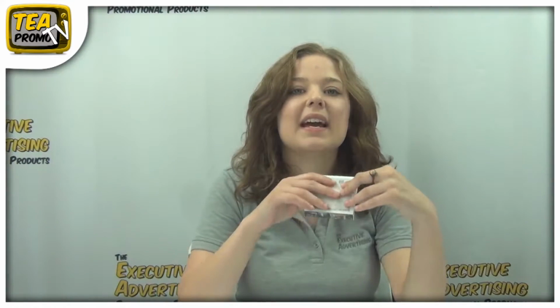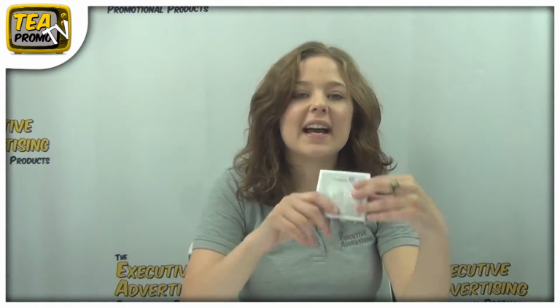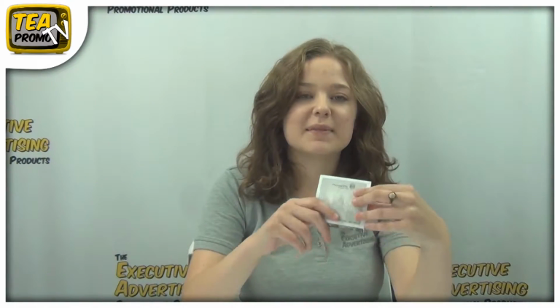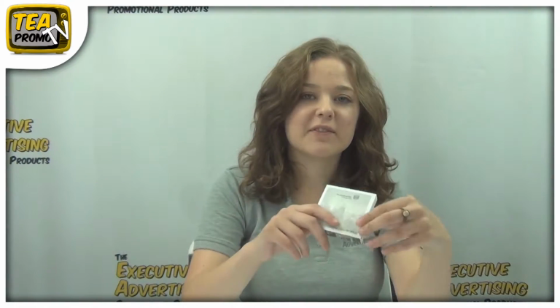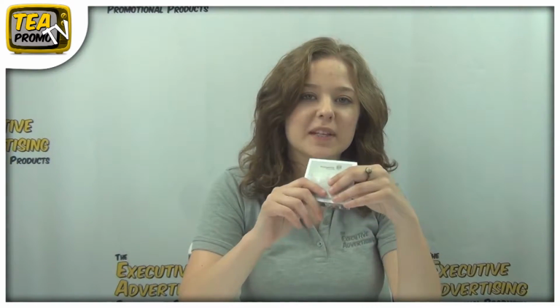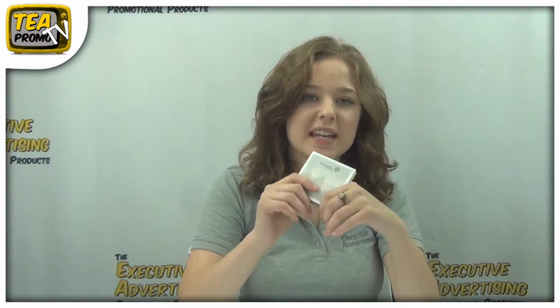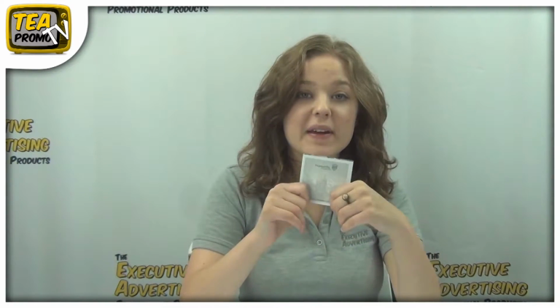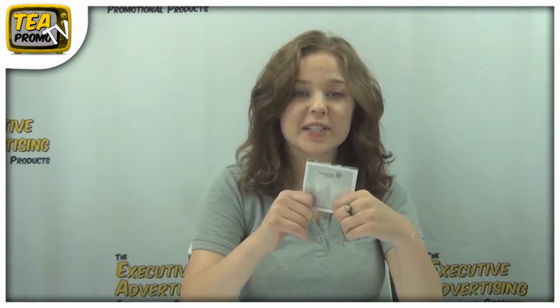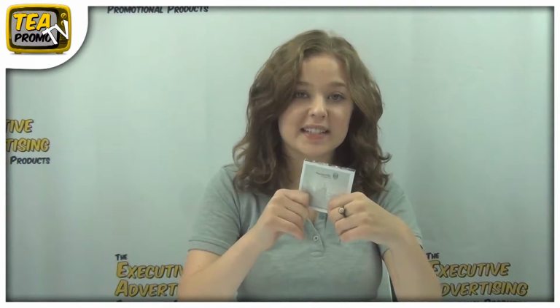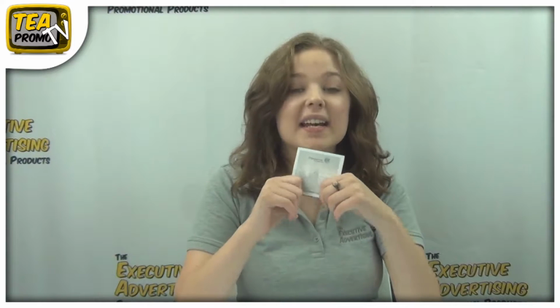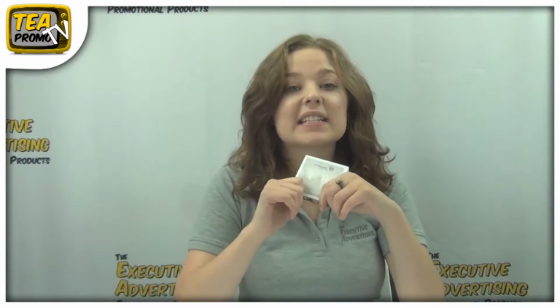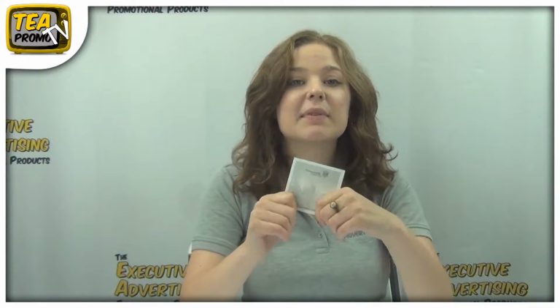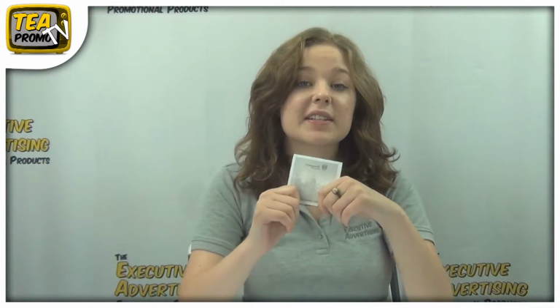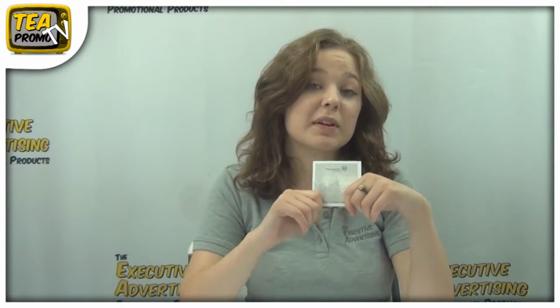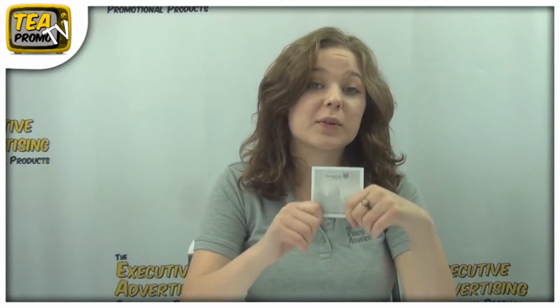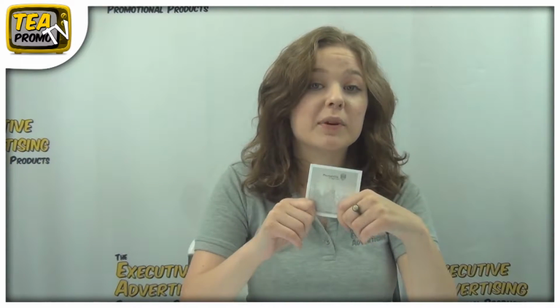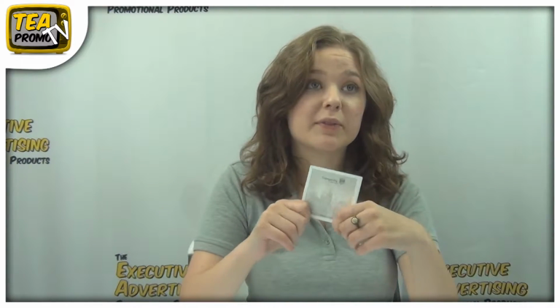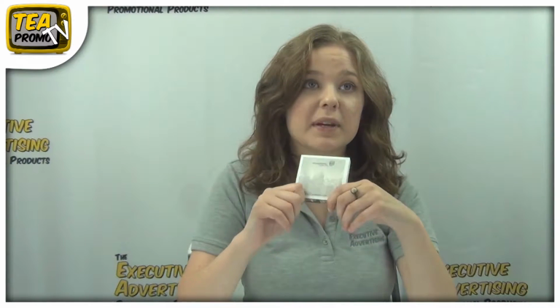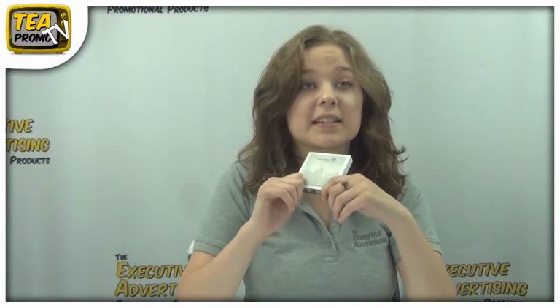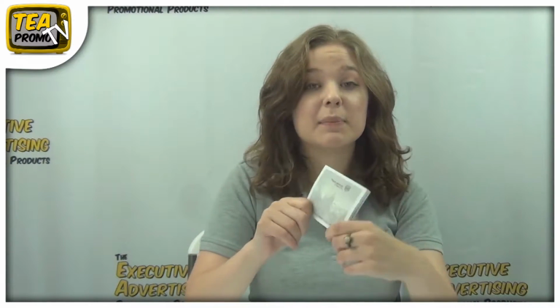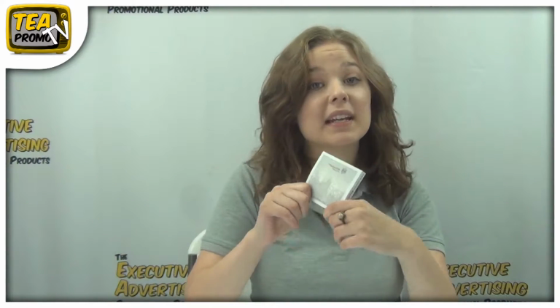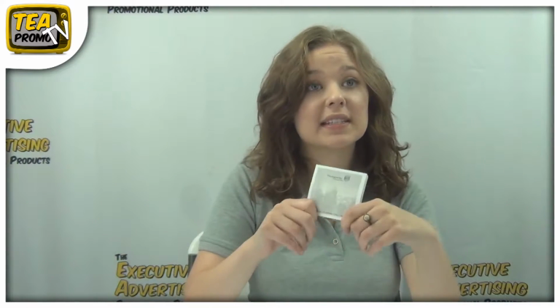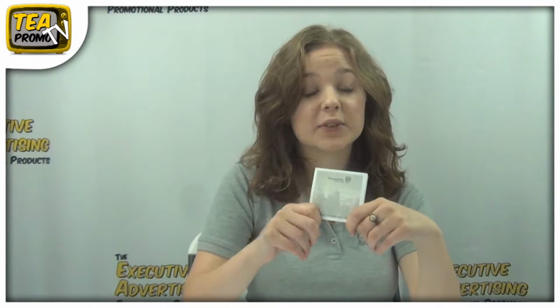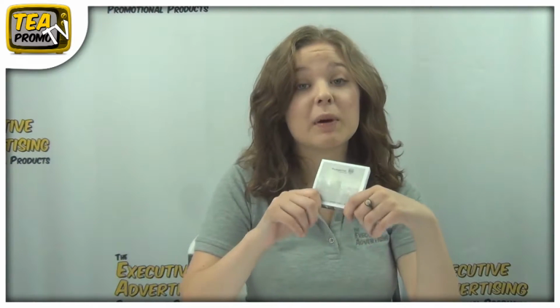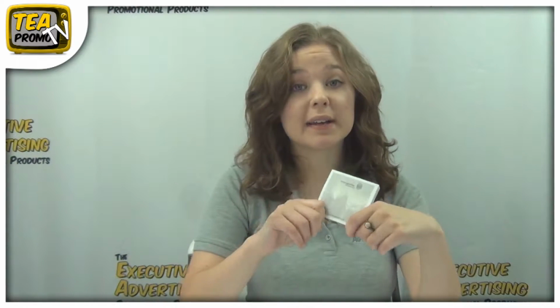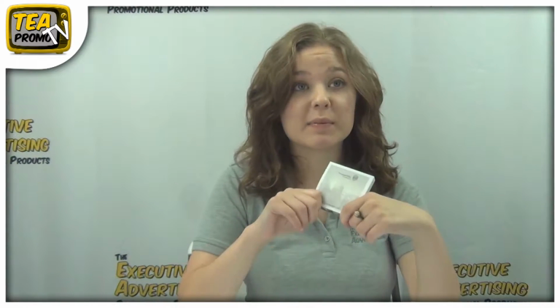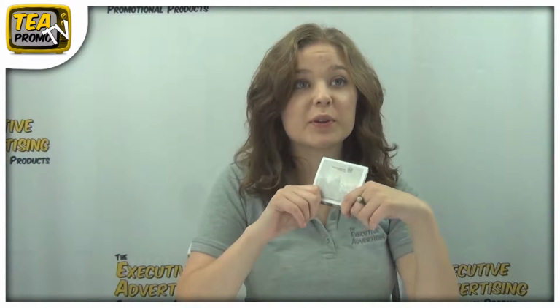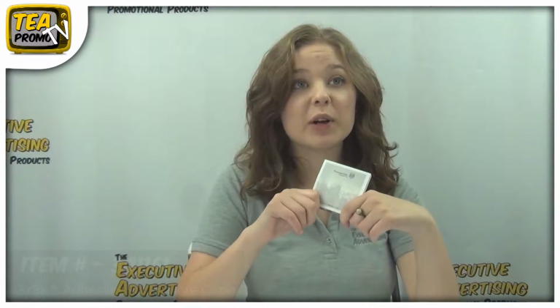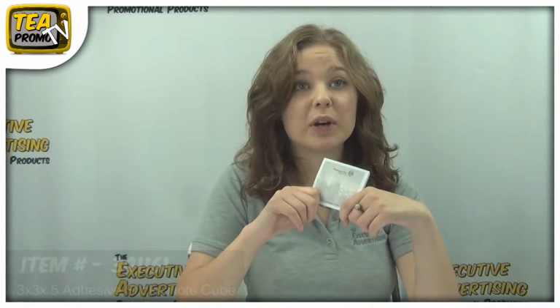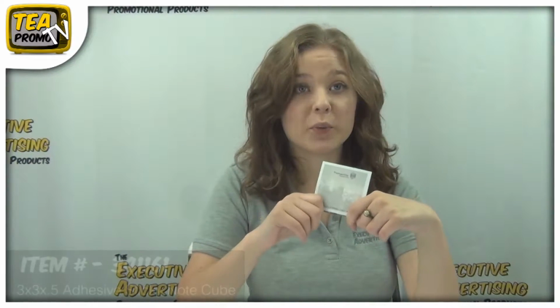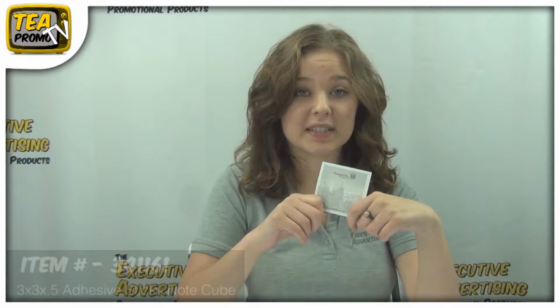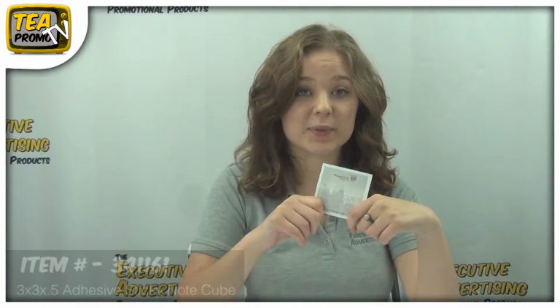Hi, I'm Sam from the Executive Advertising. Today I'm going to tell you about a great product from Bic. It's the Bic Adhesive Cube, item number 341161.